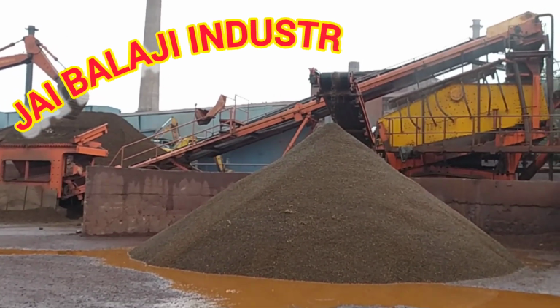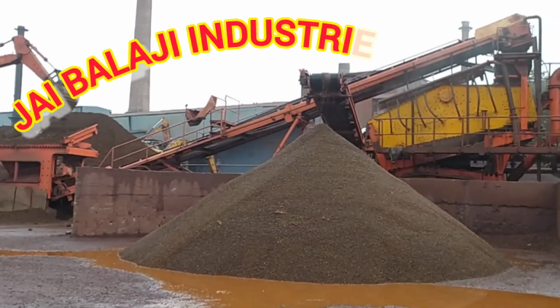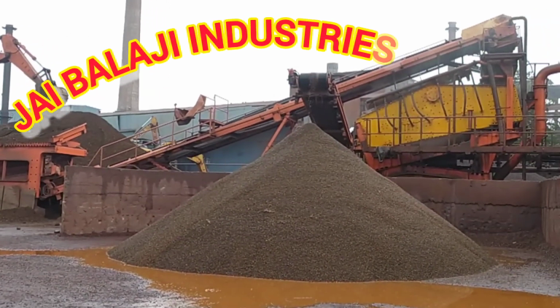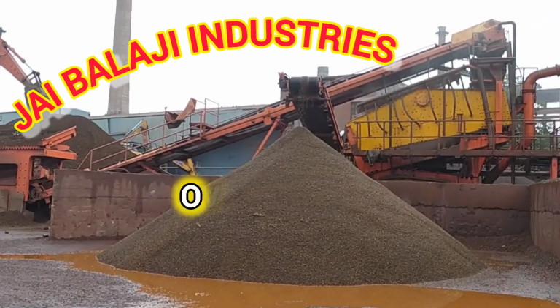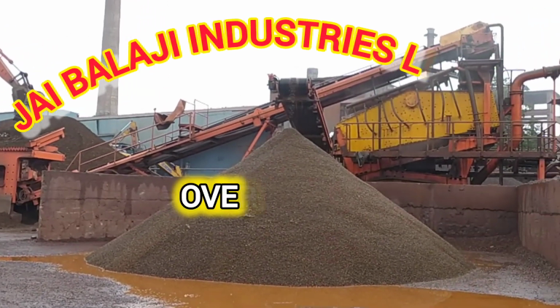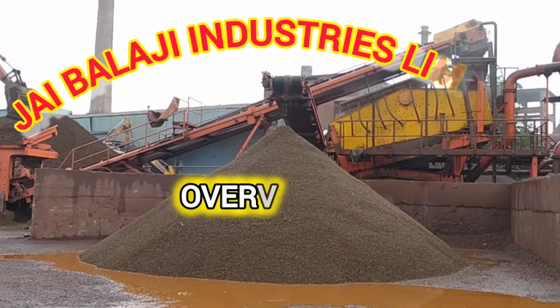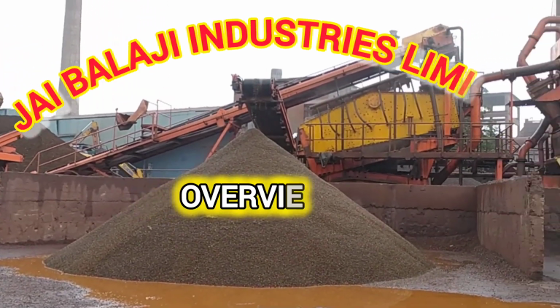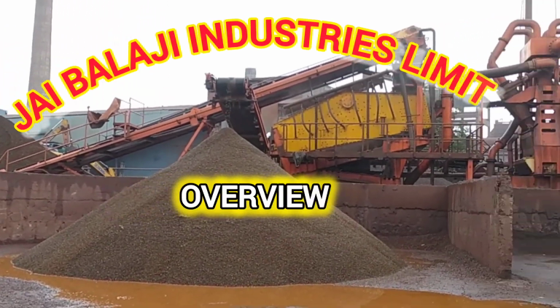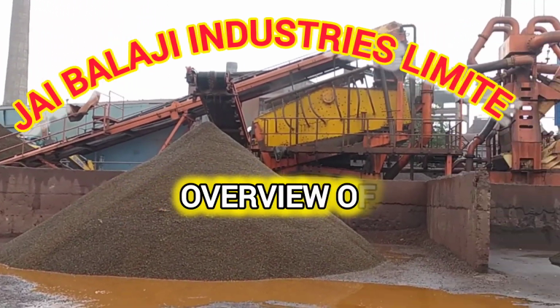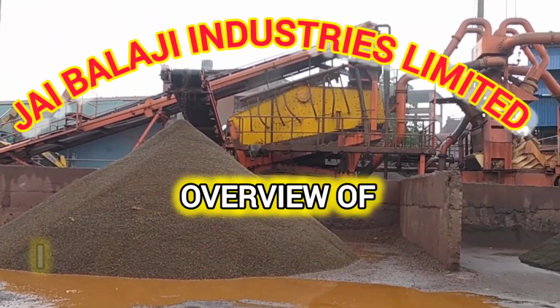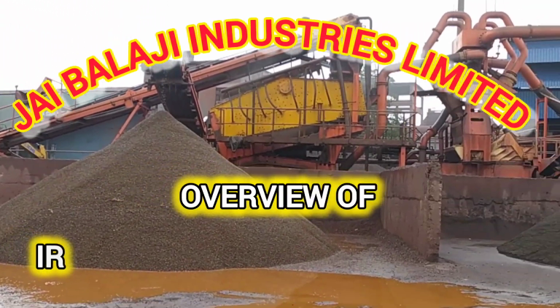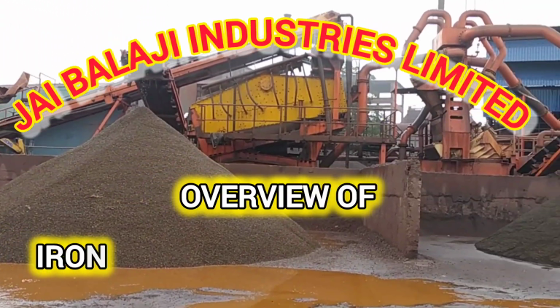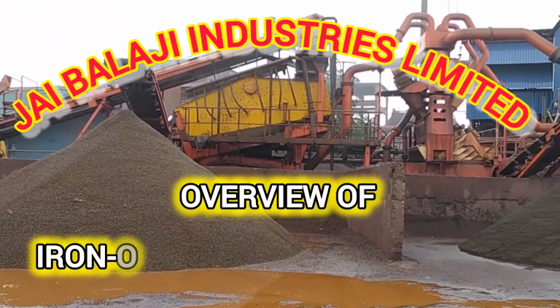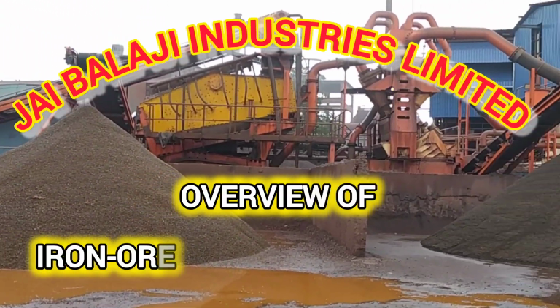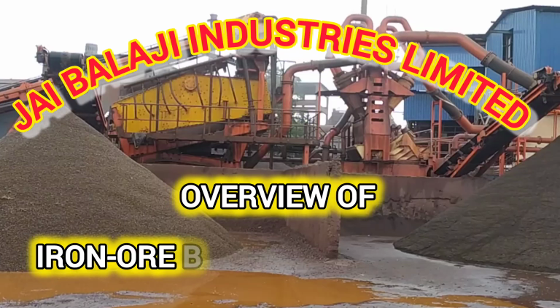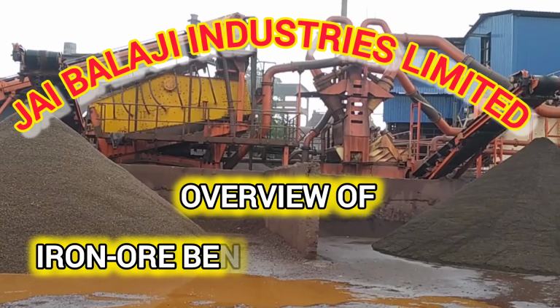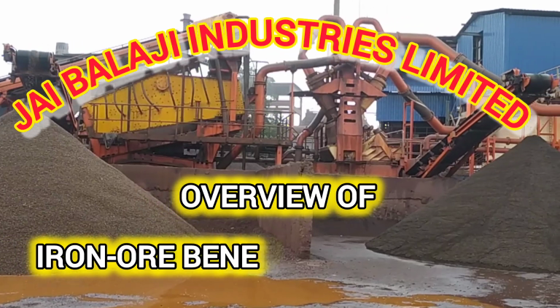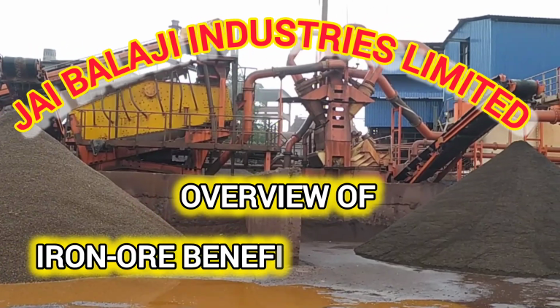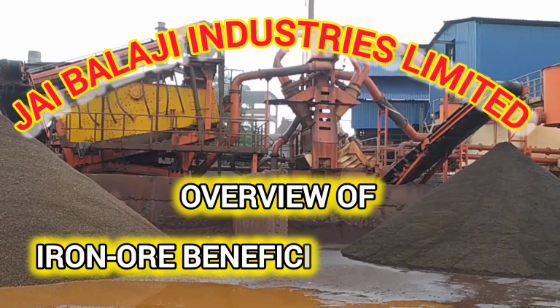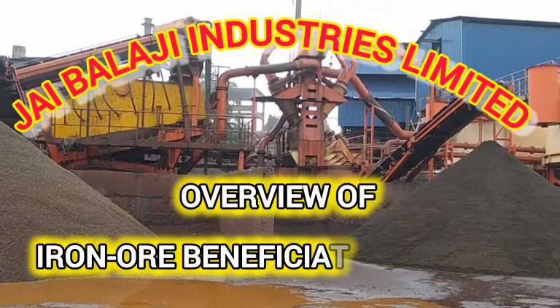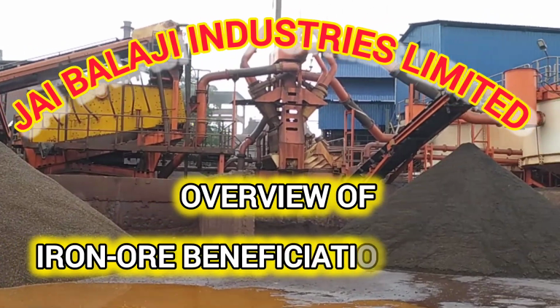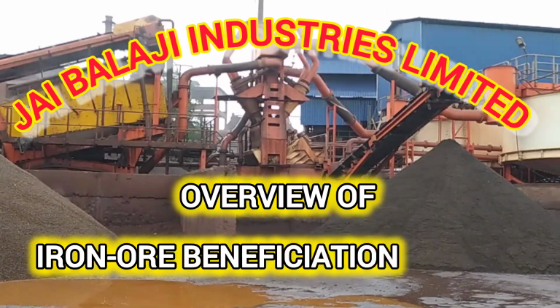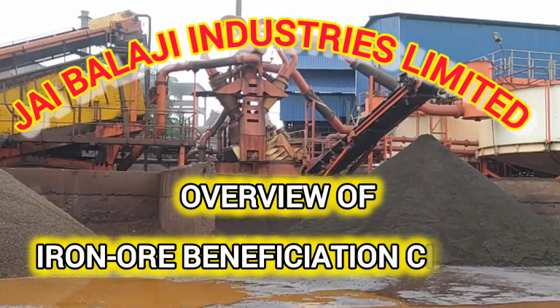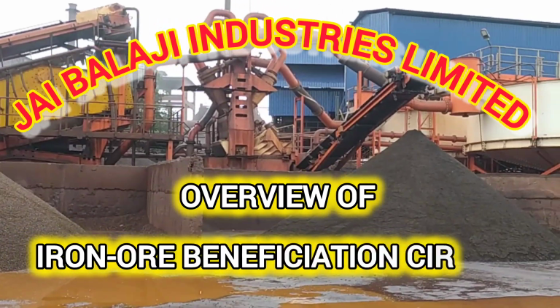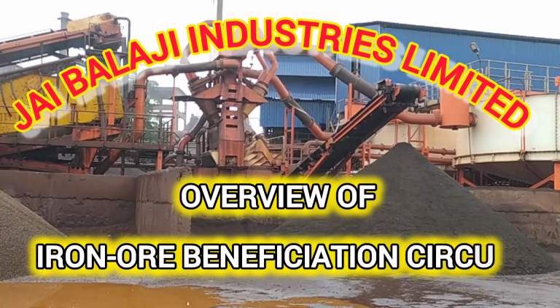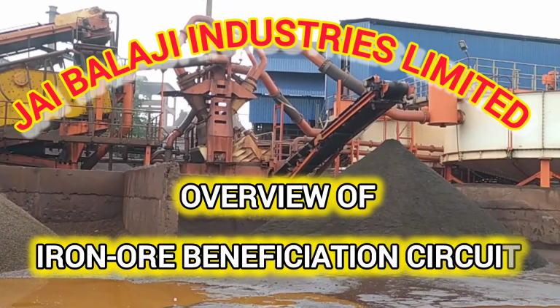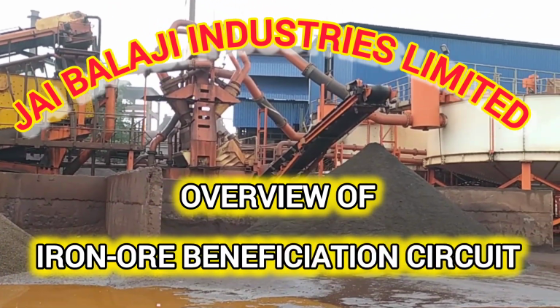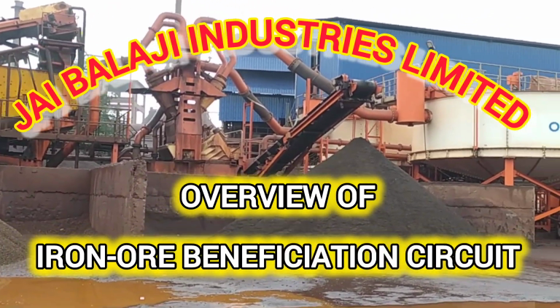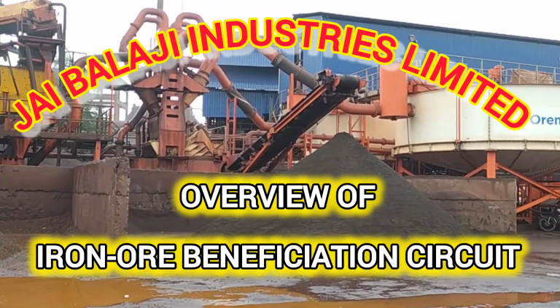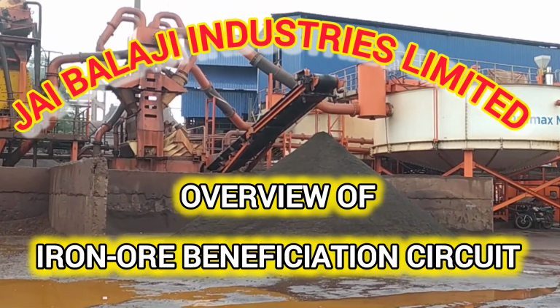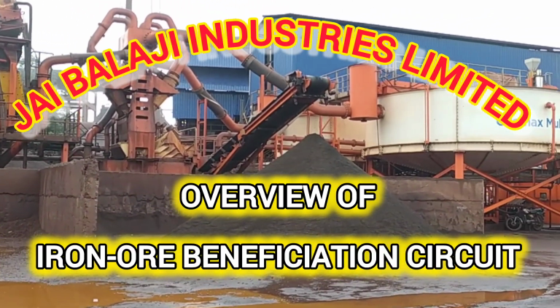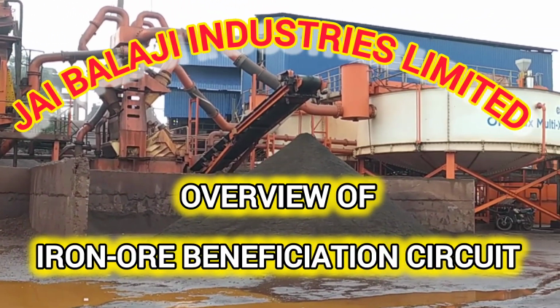Hello everyone. In this video we are going to discuss about an iron ore beneficiation circuit.